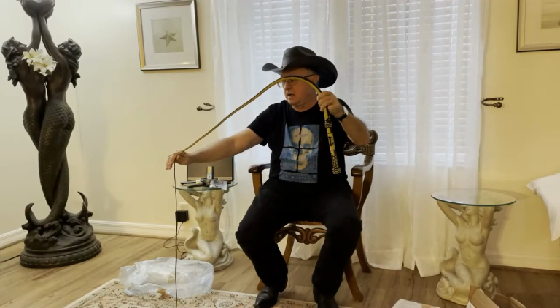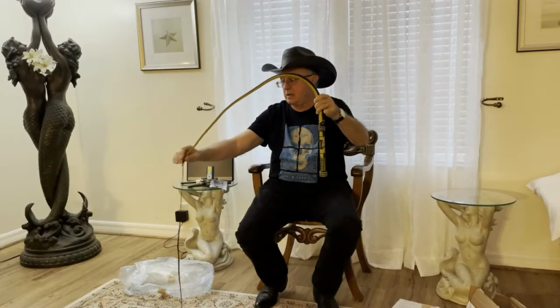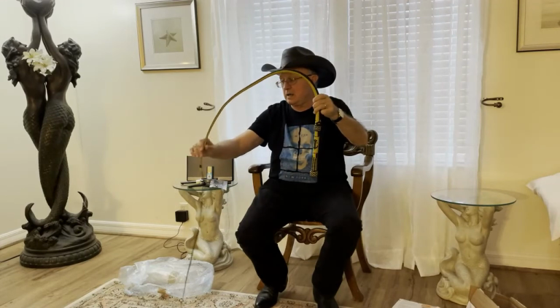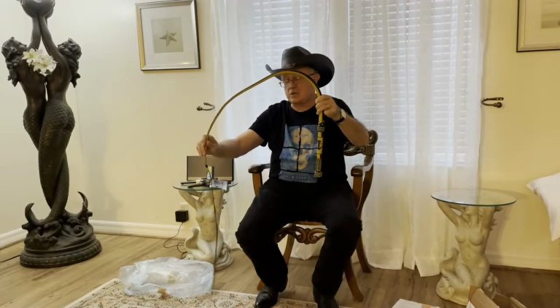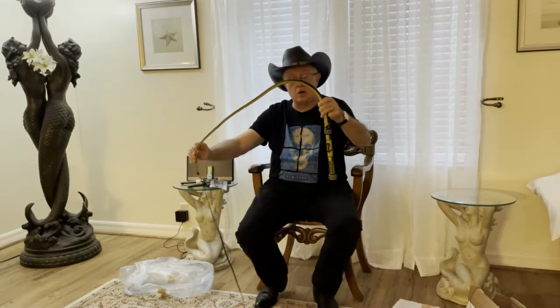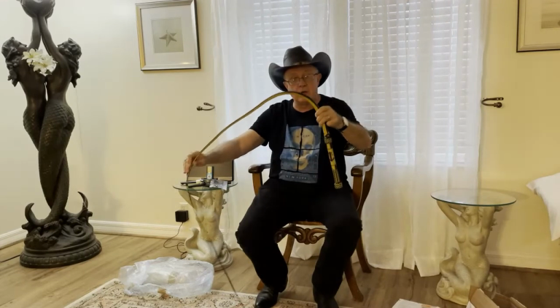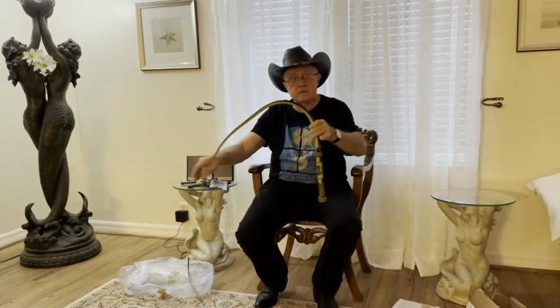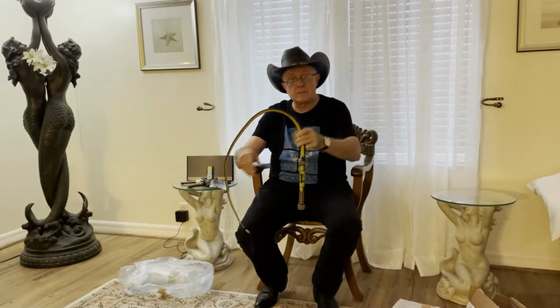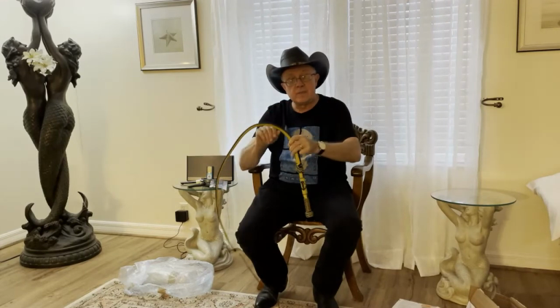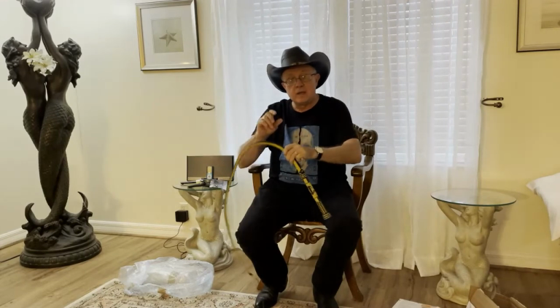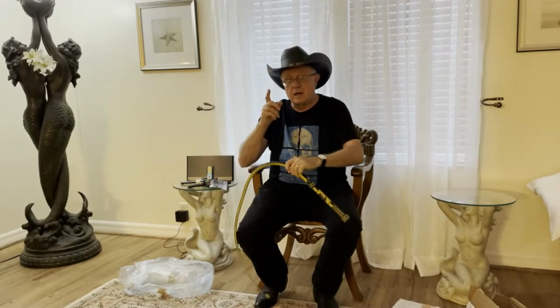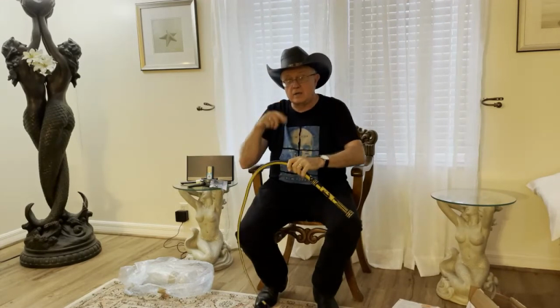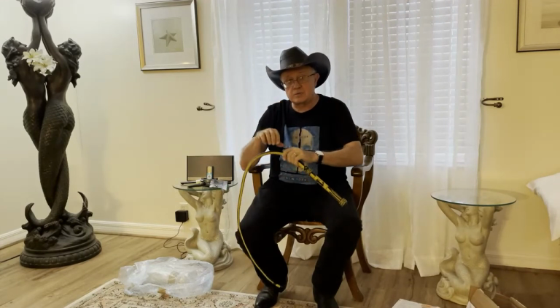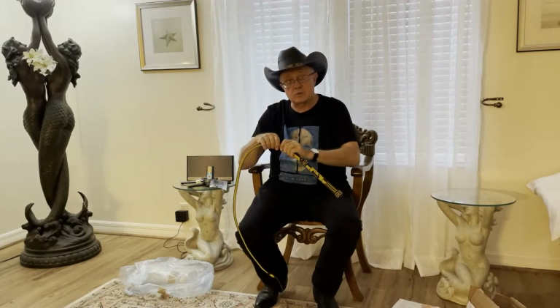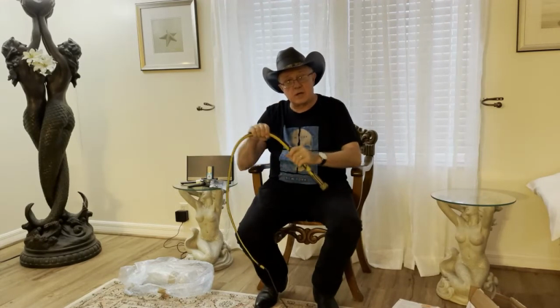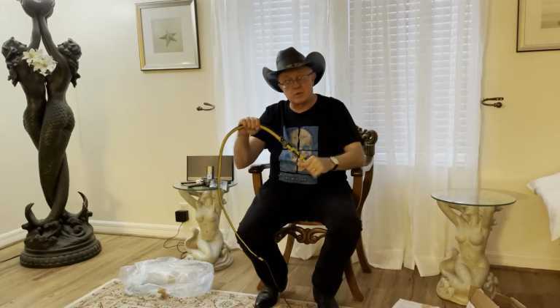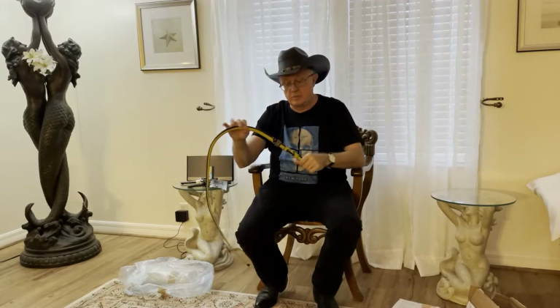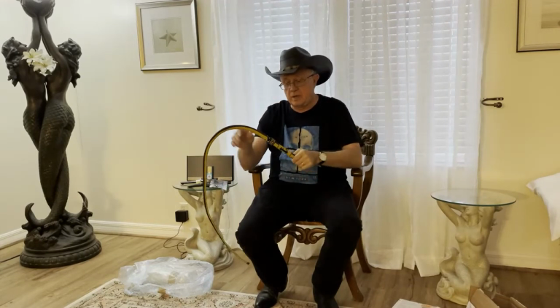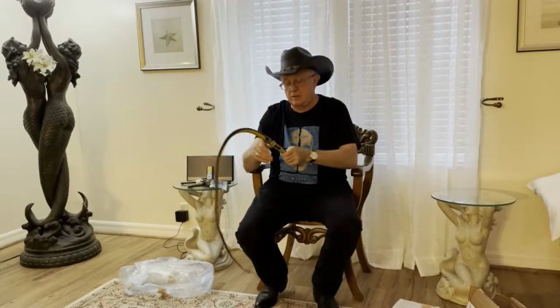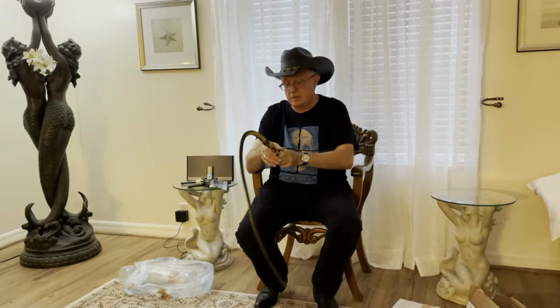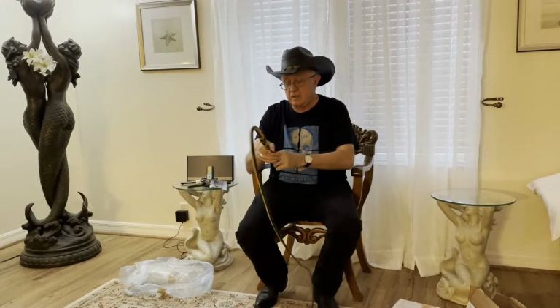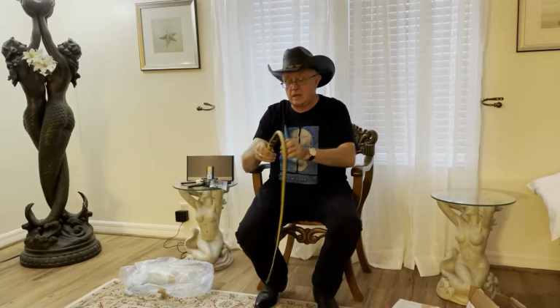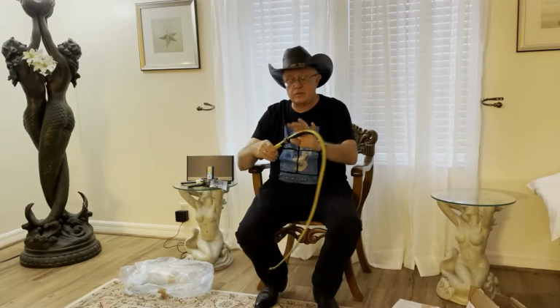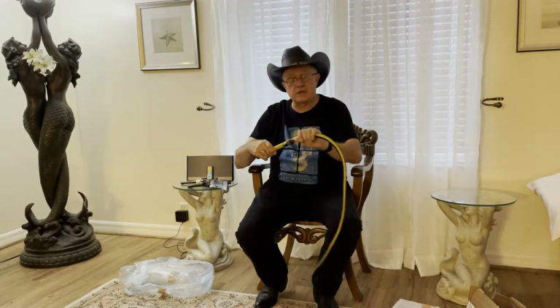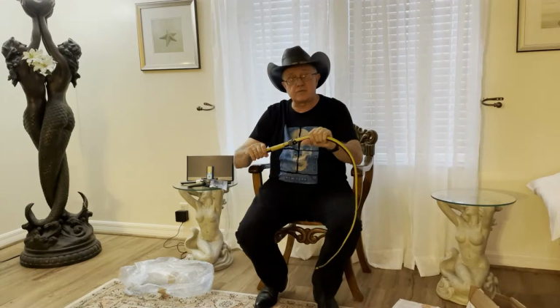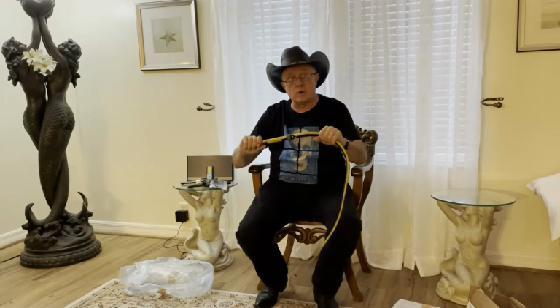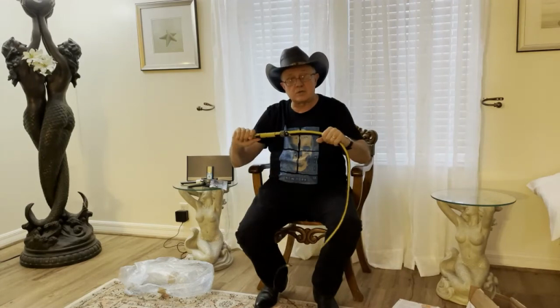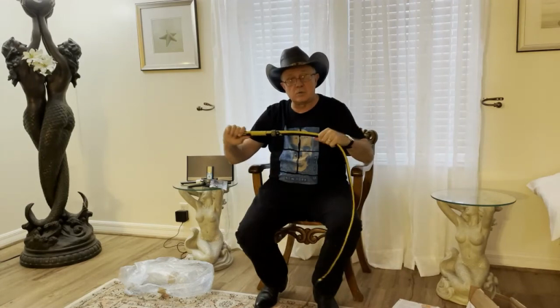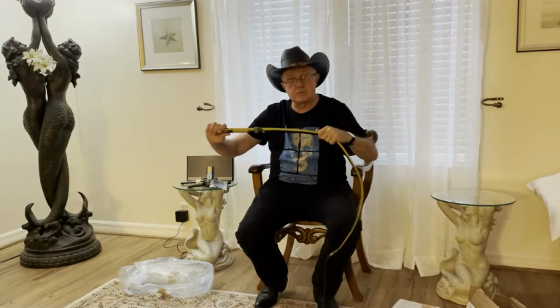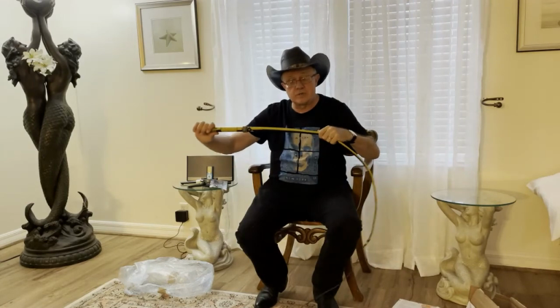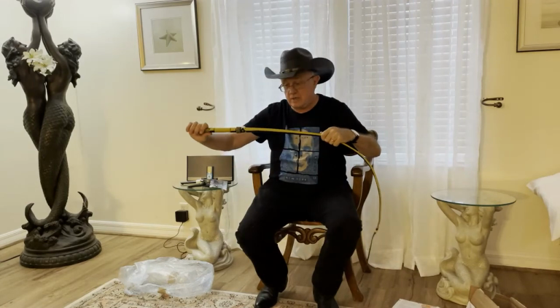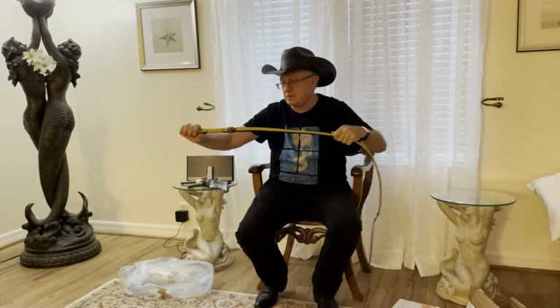As always, subscribe, ring the bell, and thanks for watching Whips in the Dungeon.